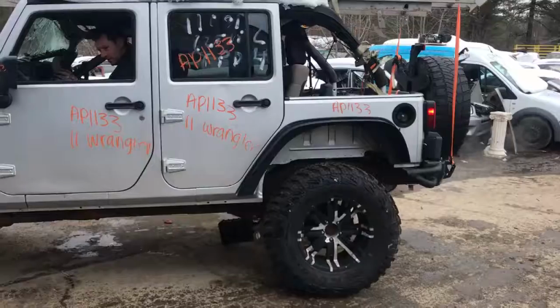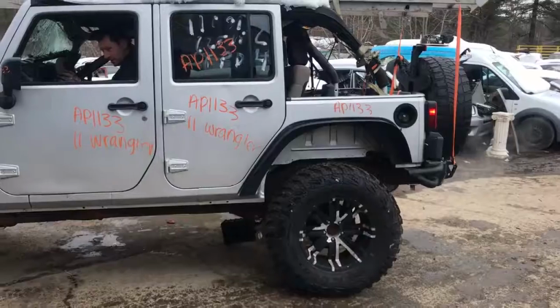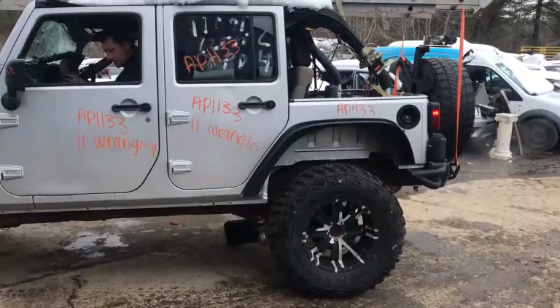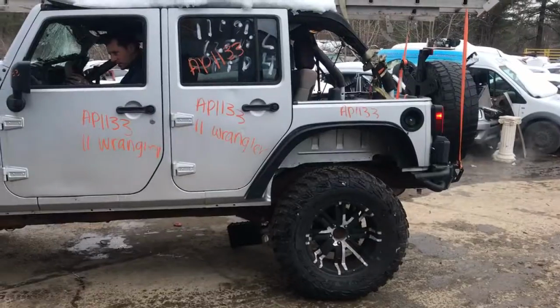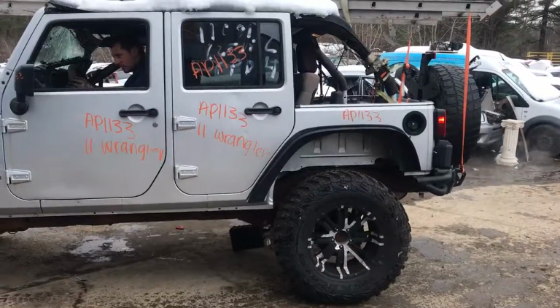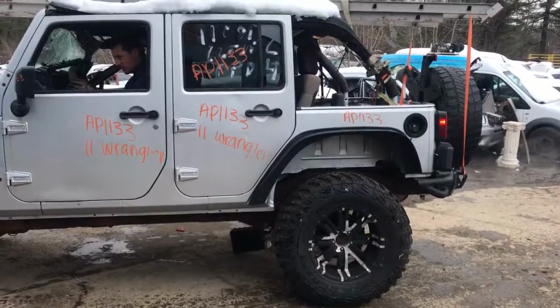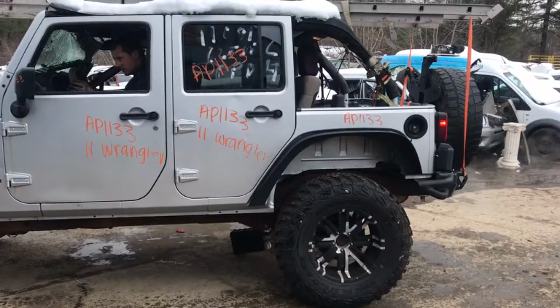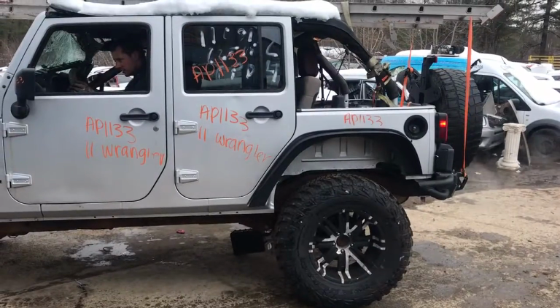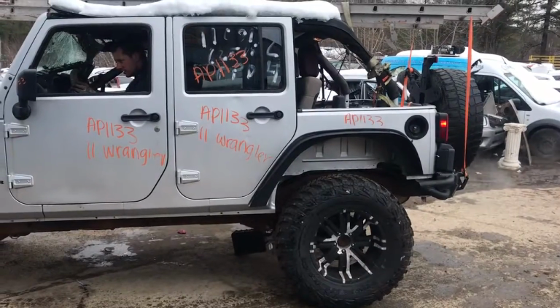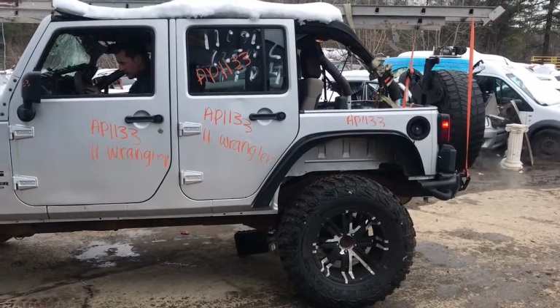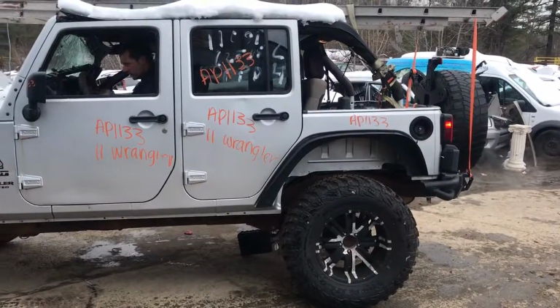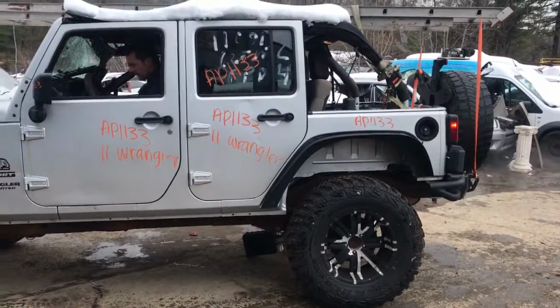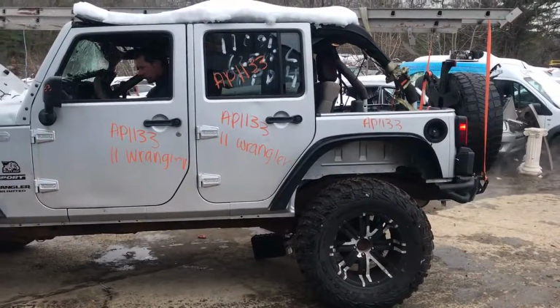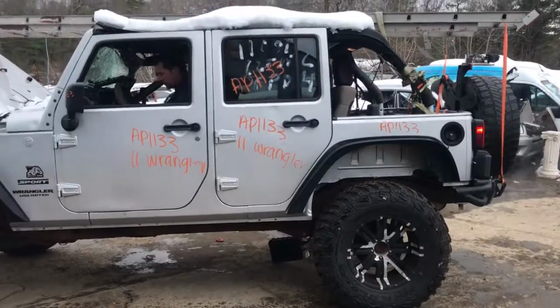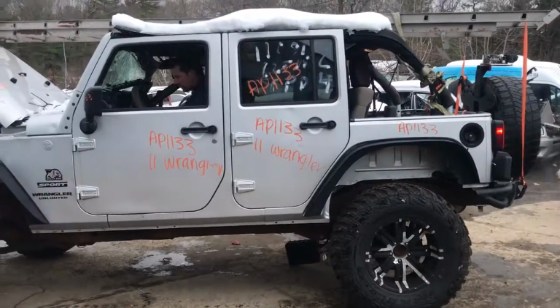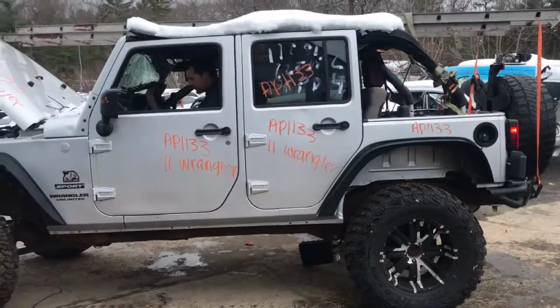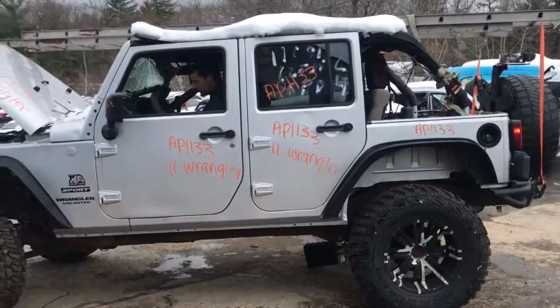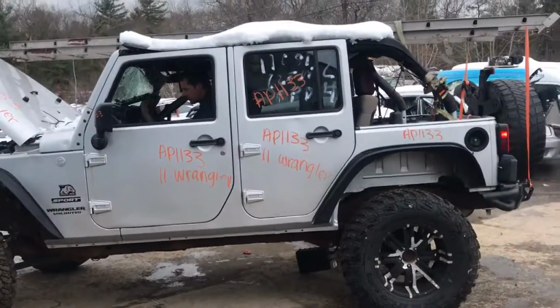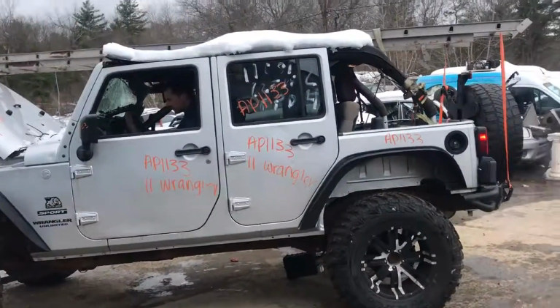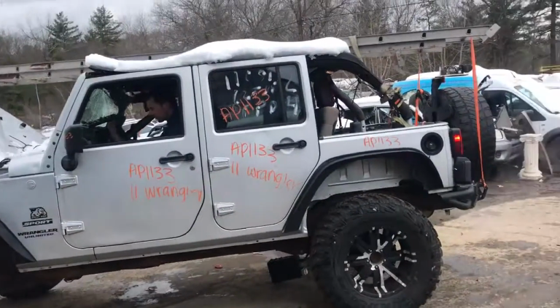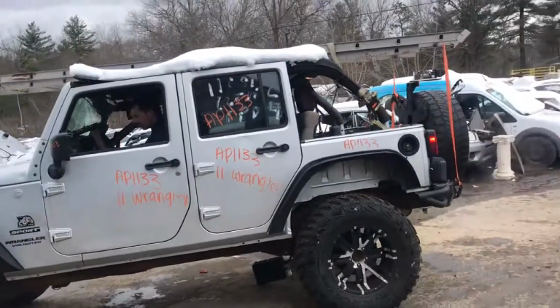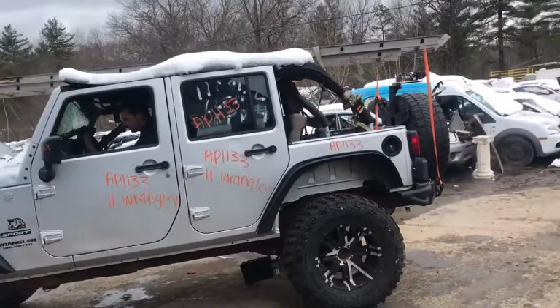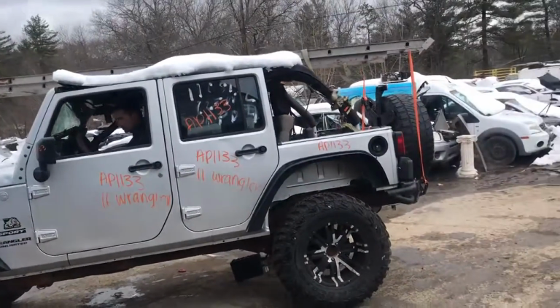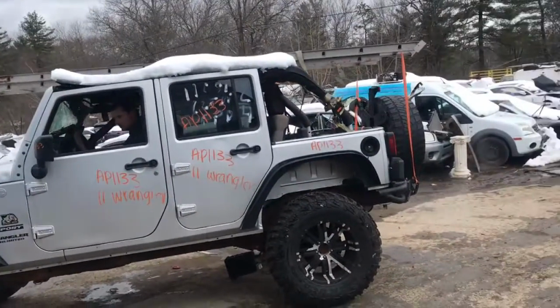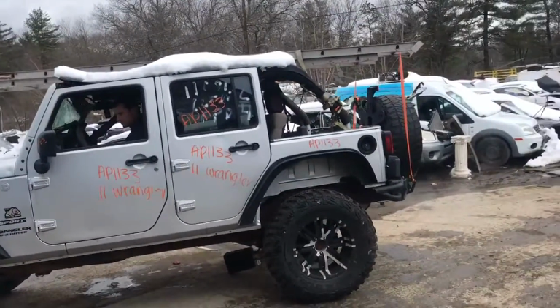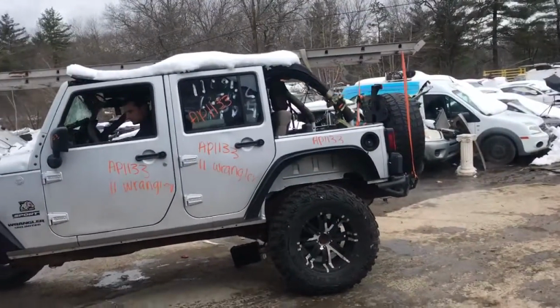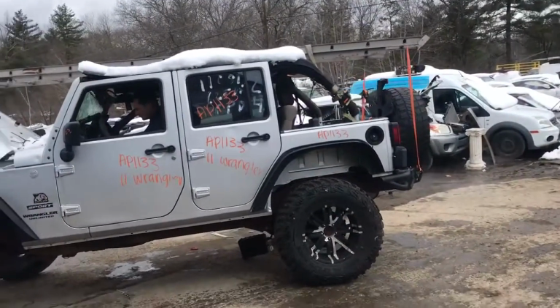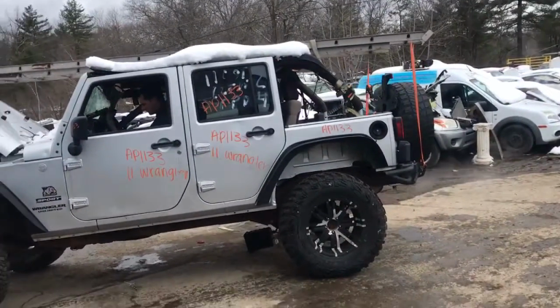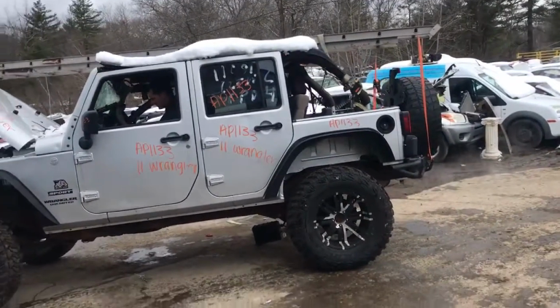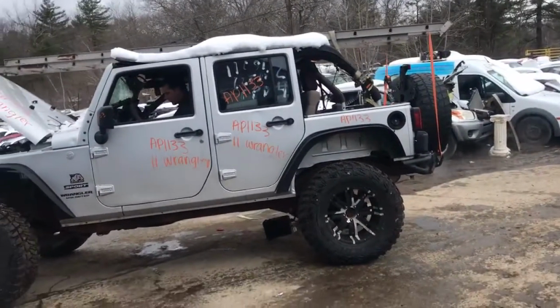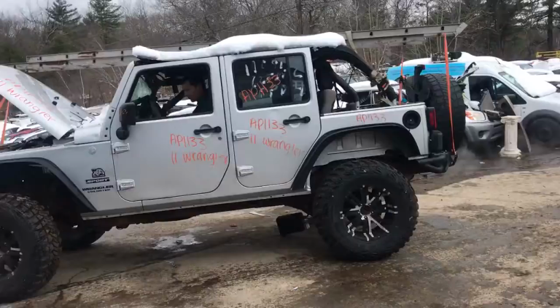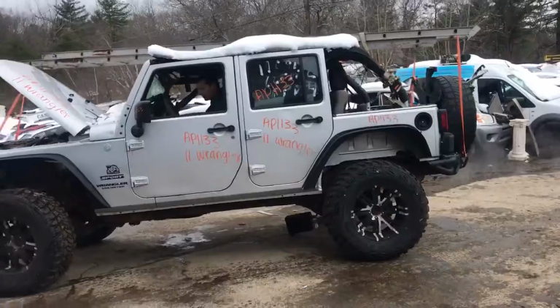AP 1133, it's an 11 Wrangler. Just back it up like 10, 15 feet and drive it forward.